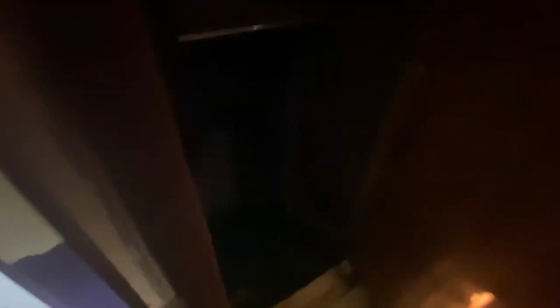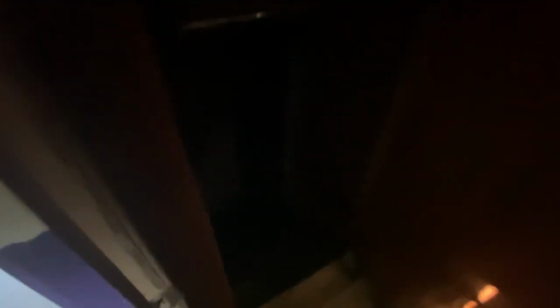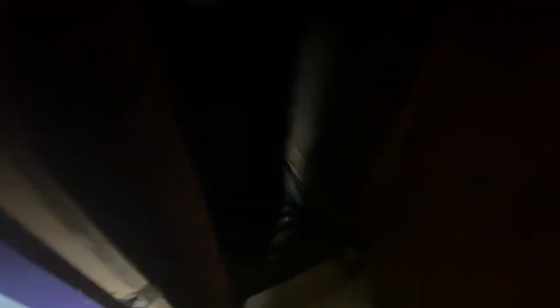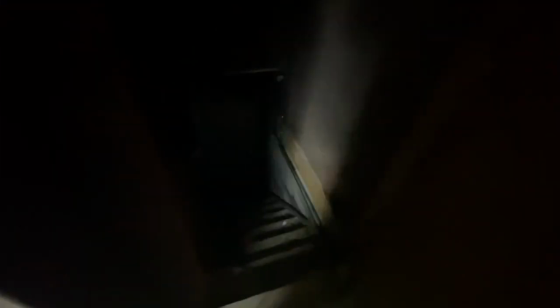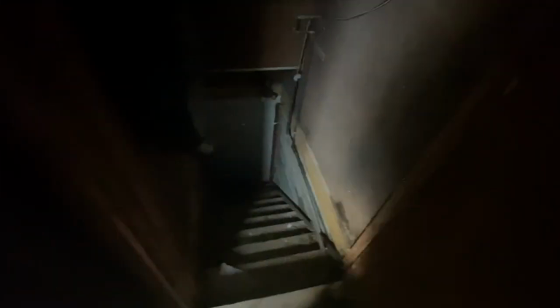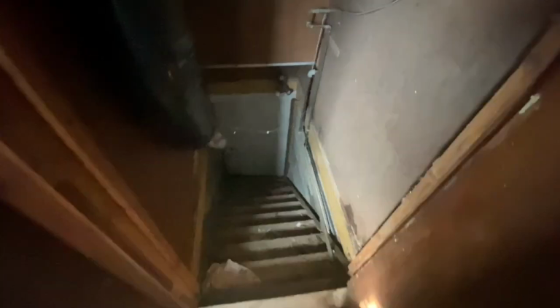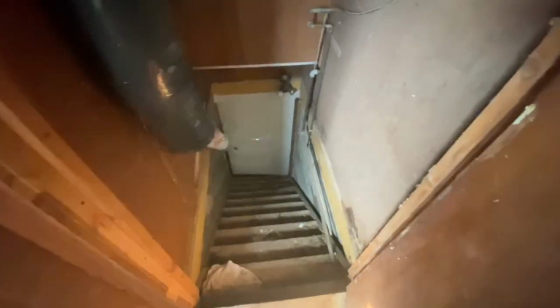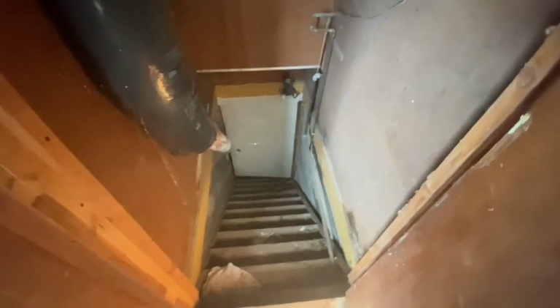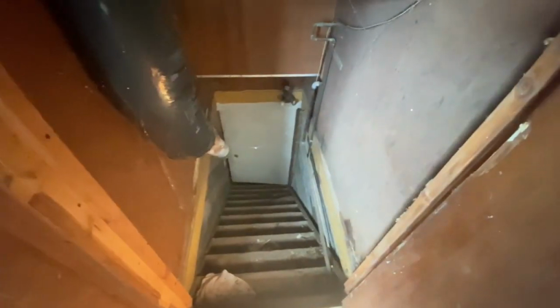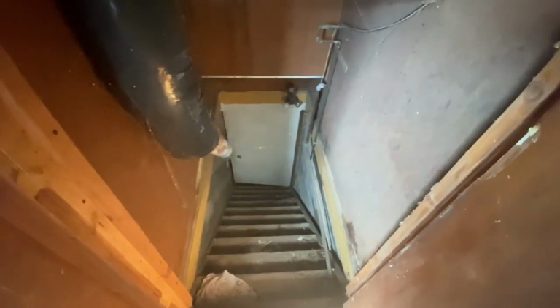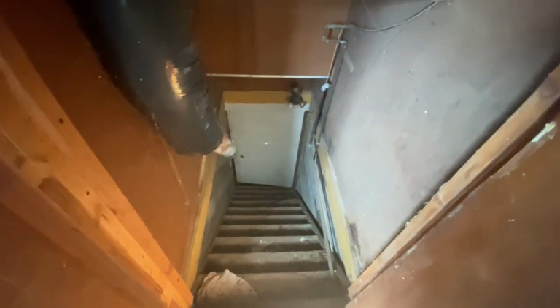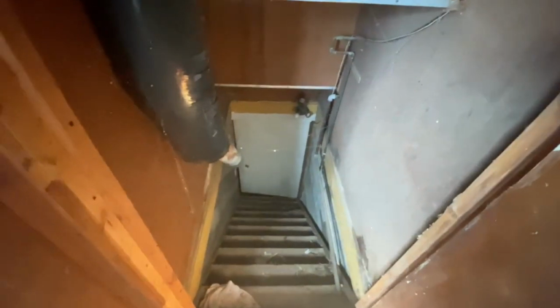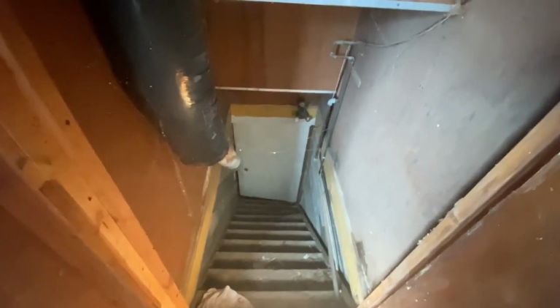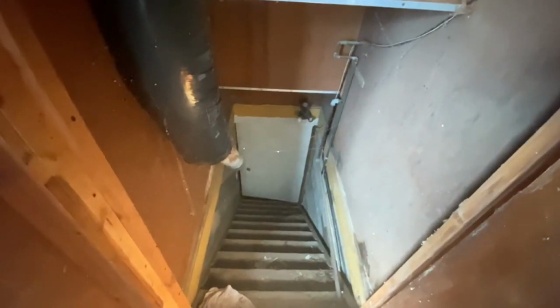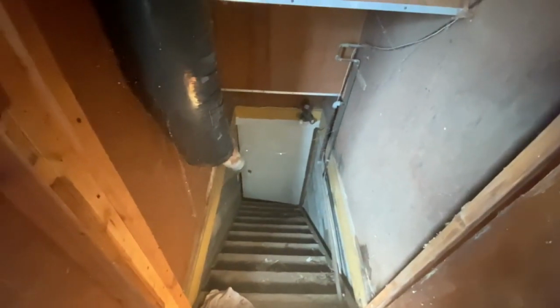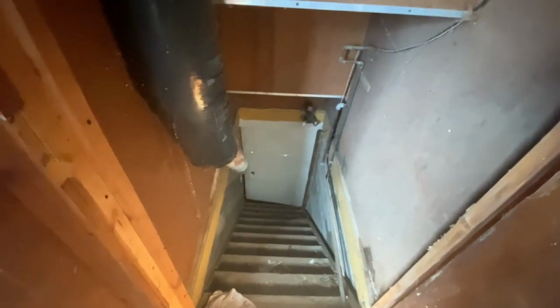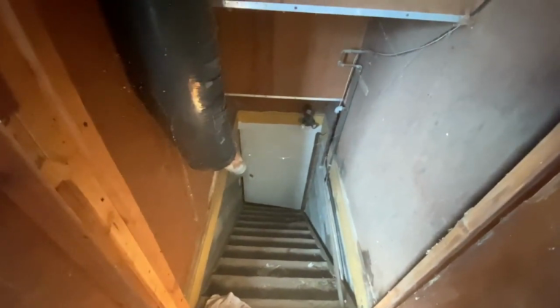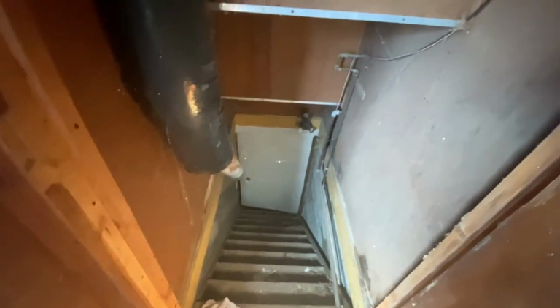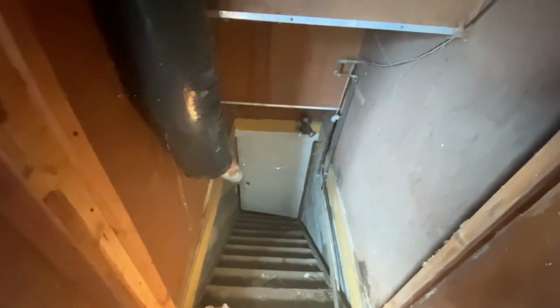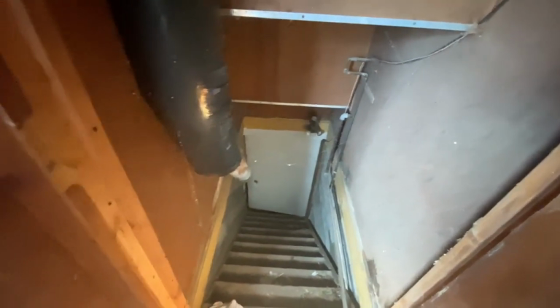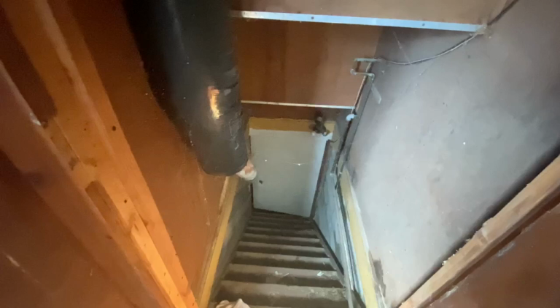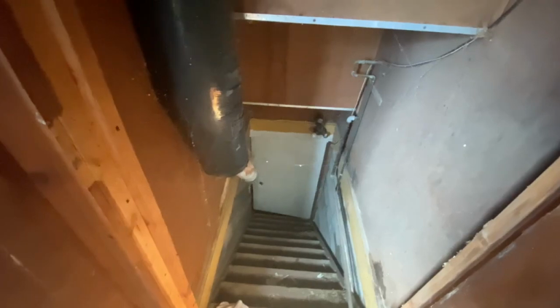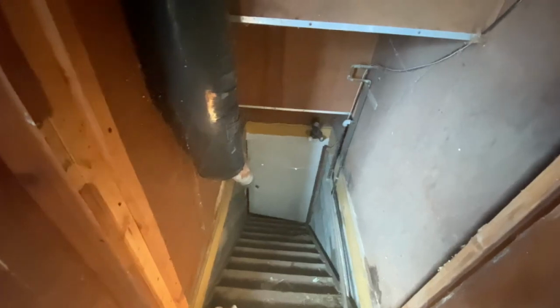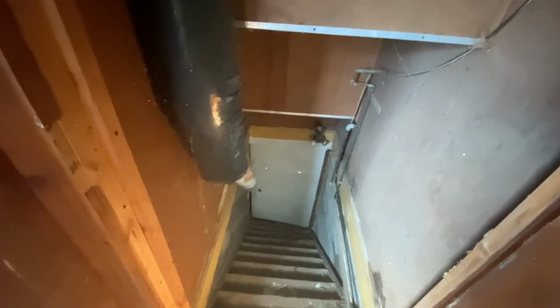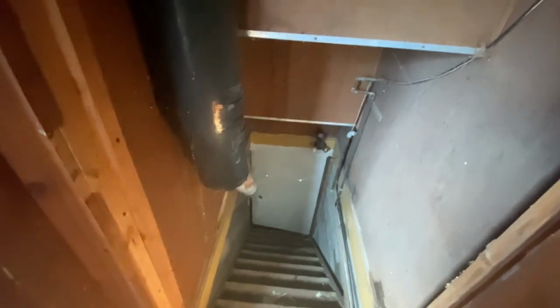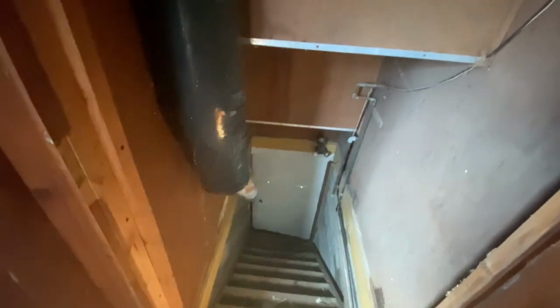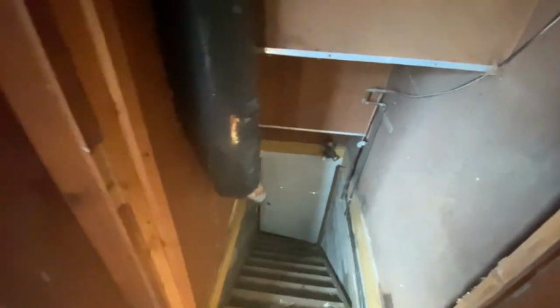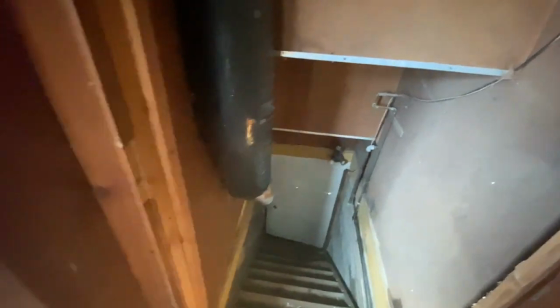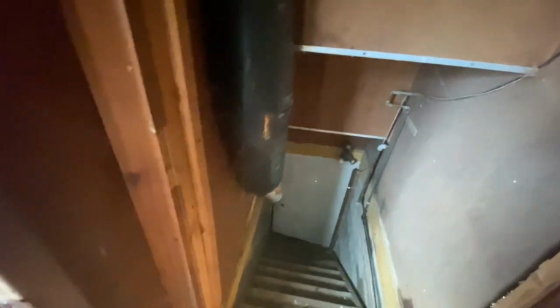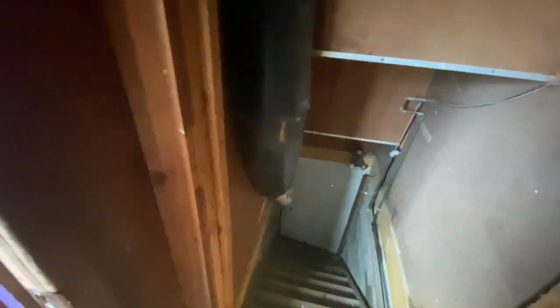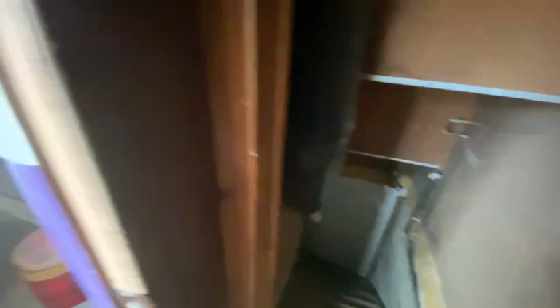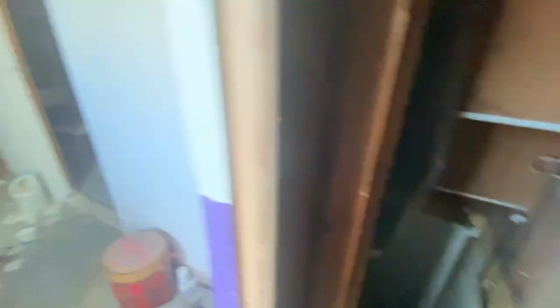There is a basement down there underneath the place. I don't have a light so I can't take you down there right now.